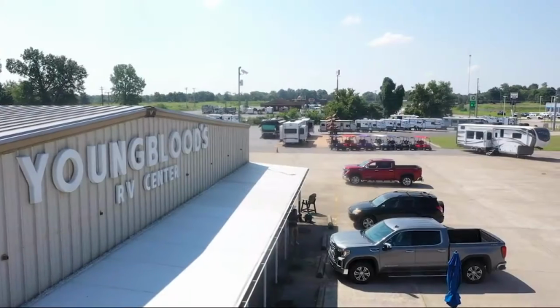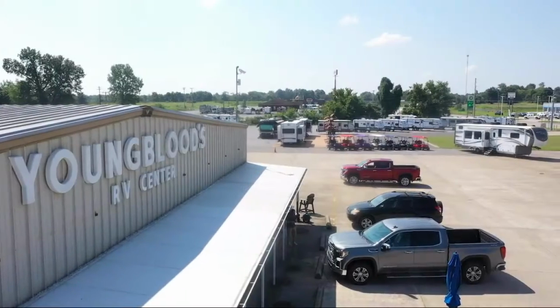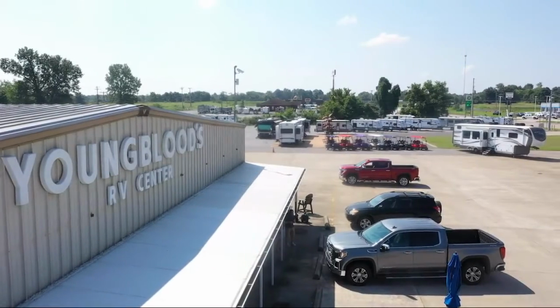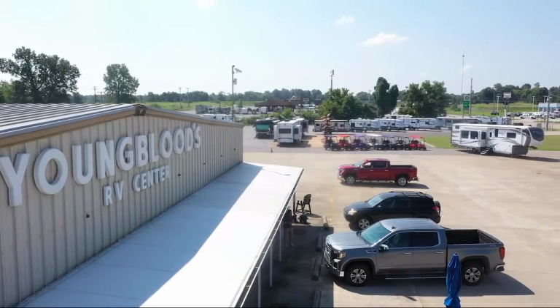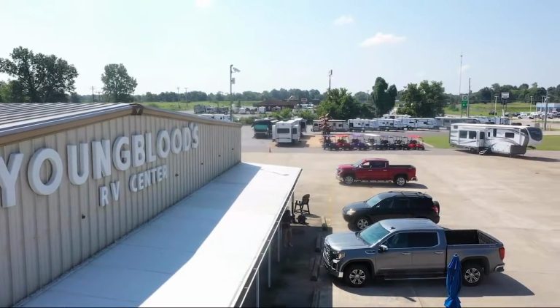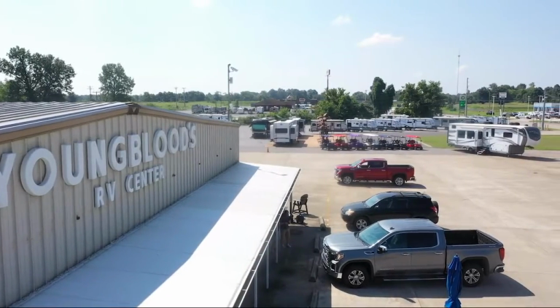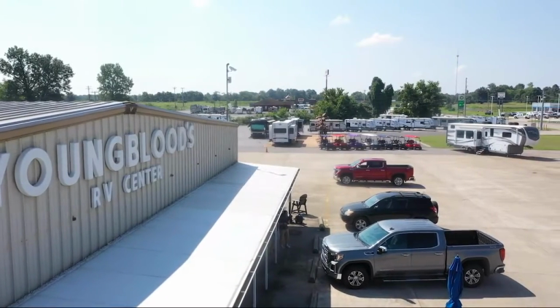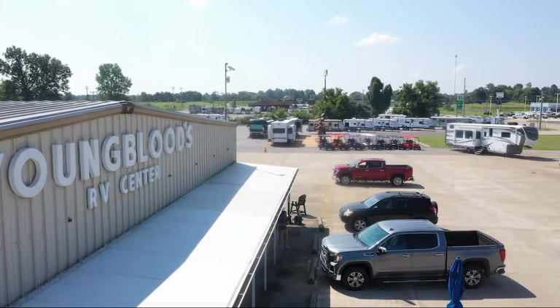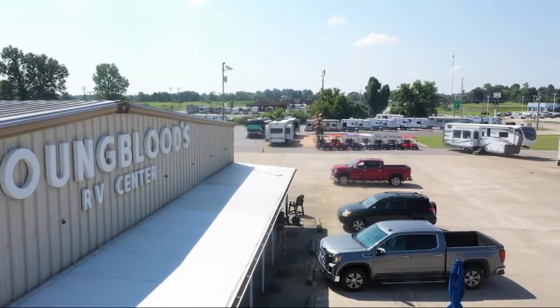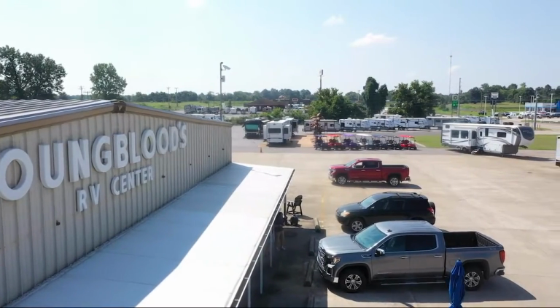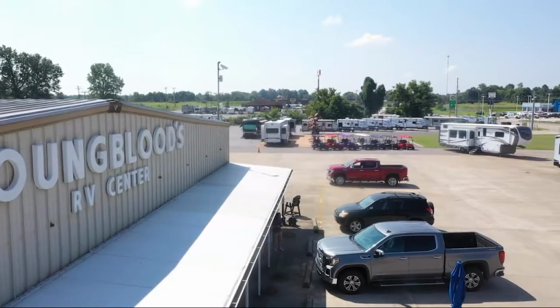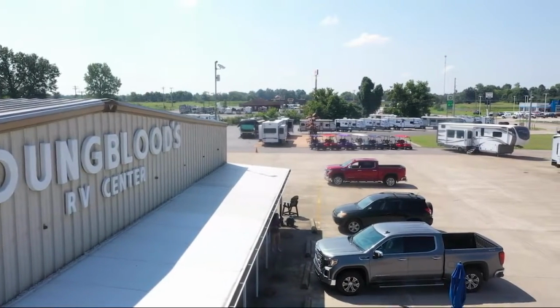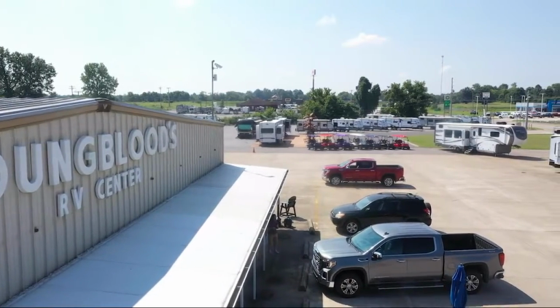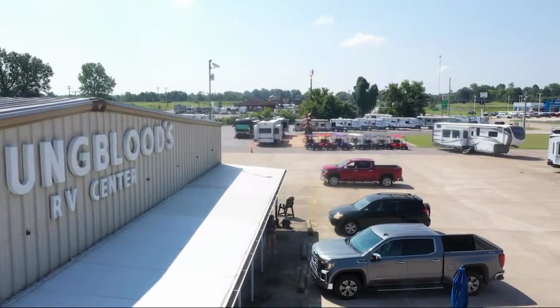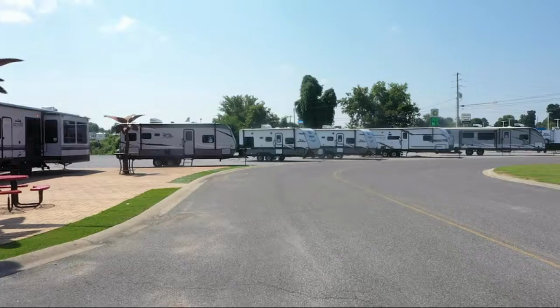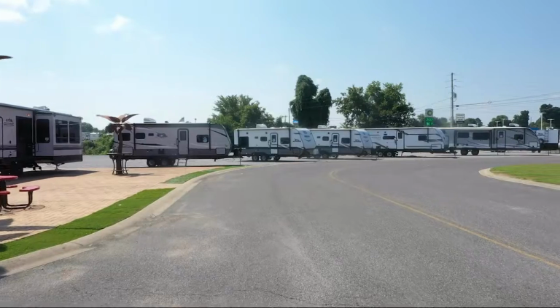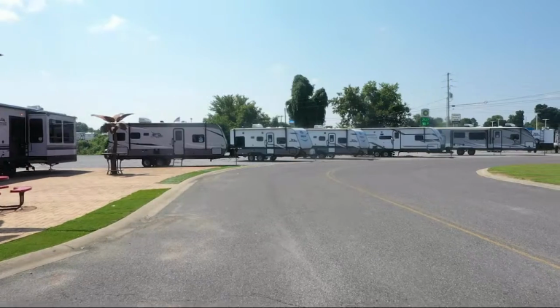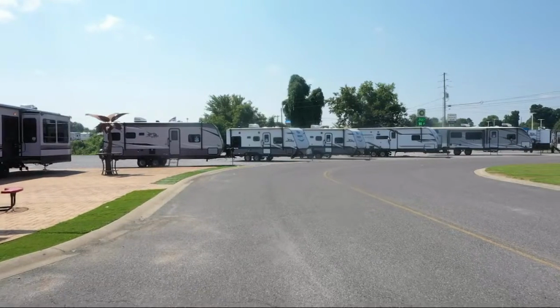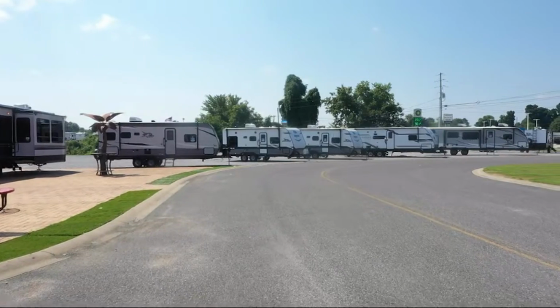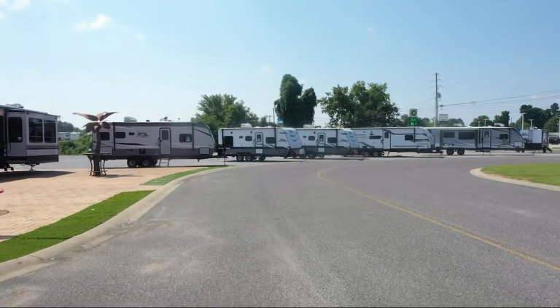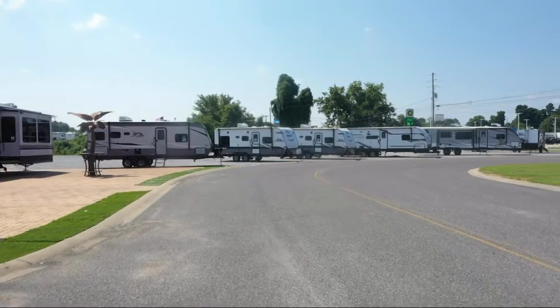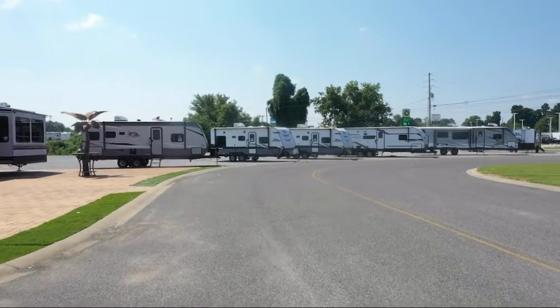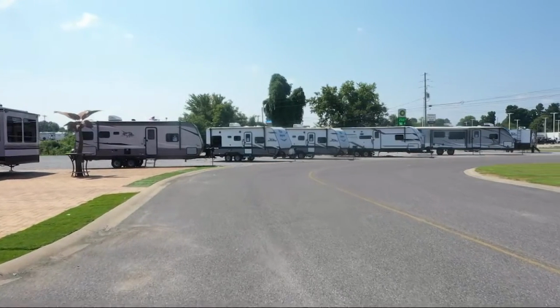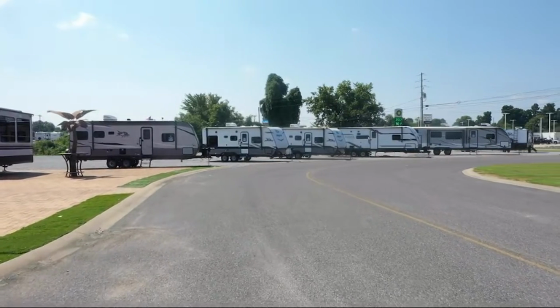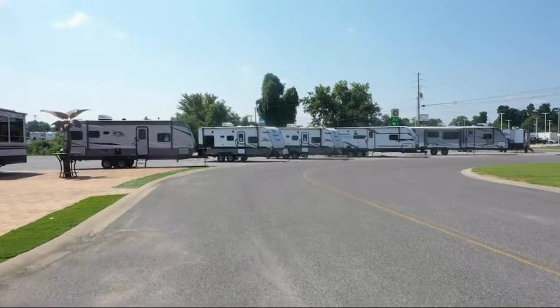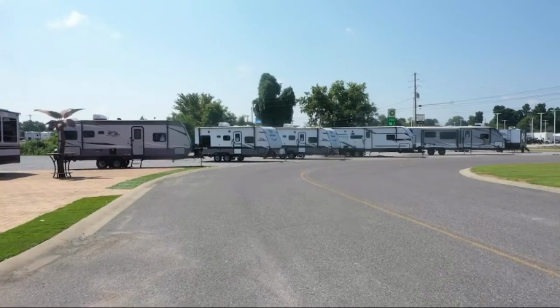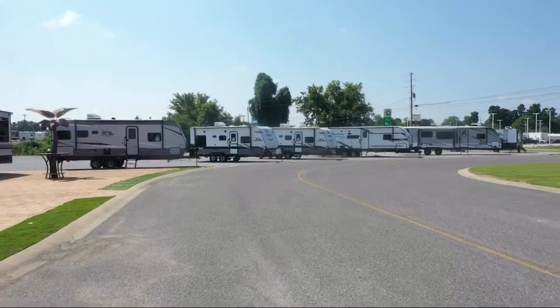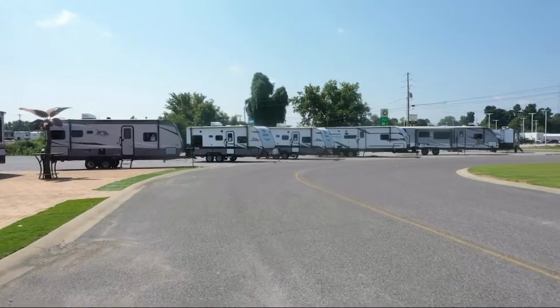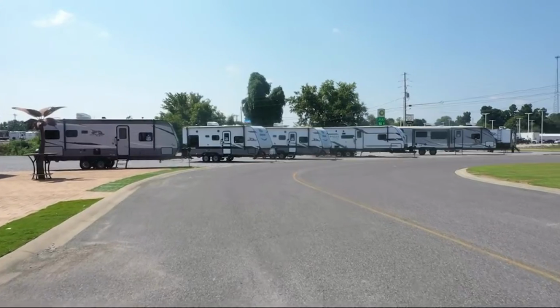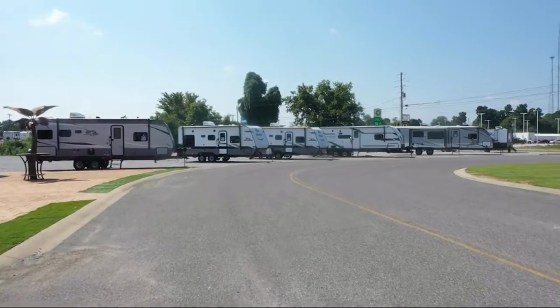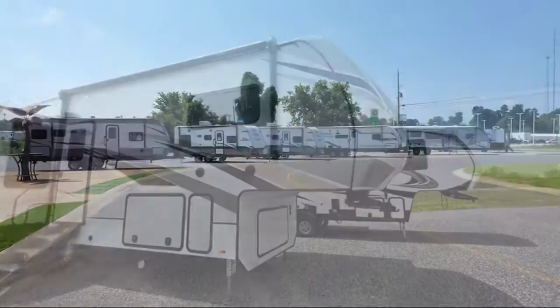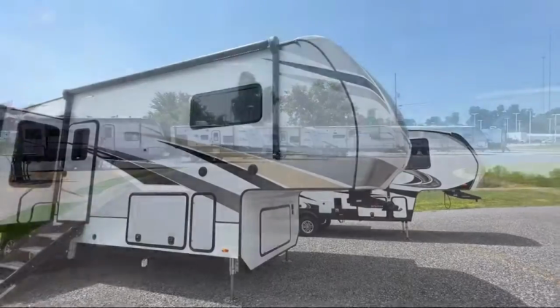Welcome to Youngblood's RV and Outdoor, and here's a walkthrough of one of our great RVs.